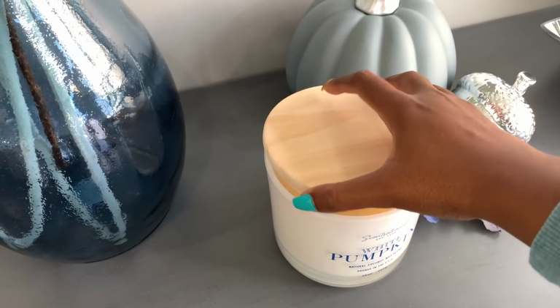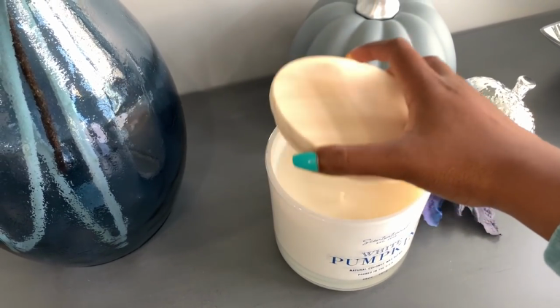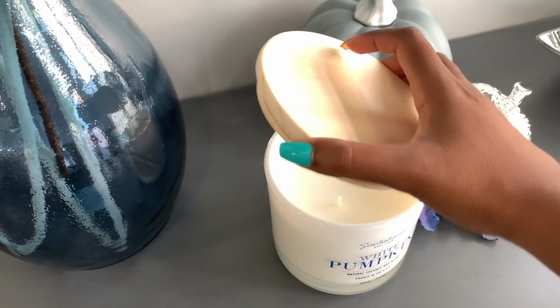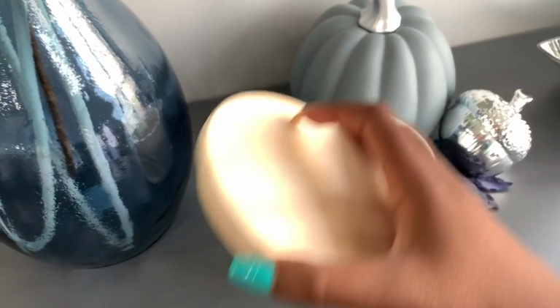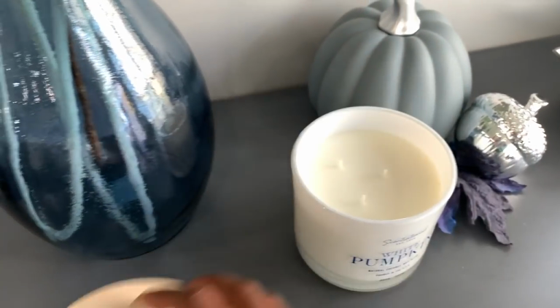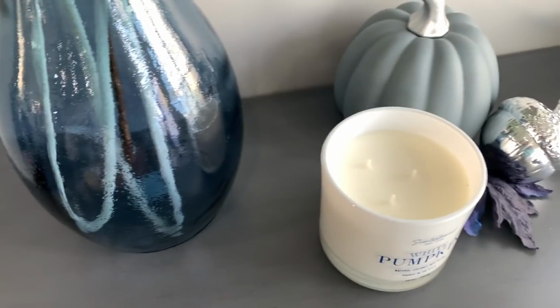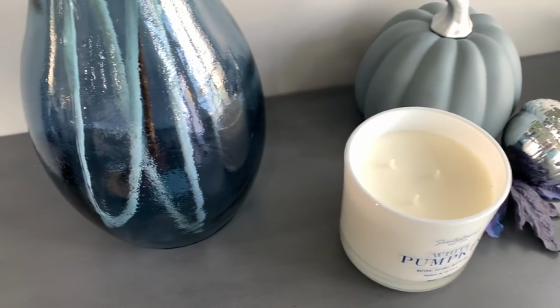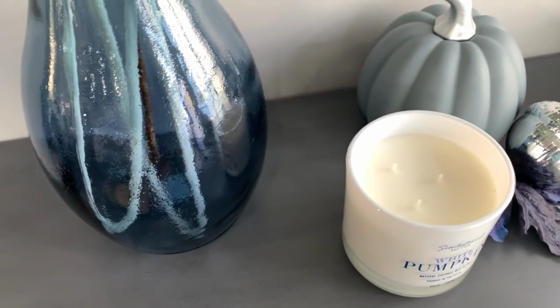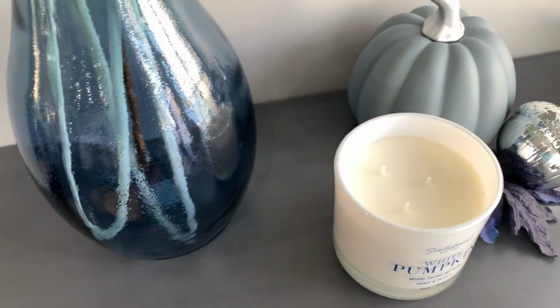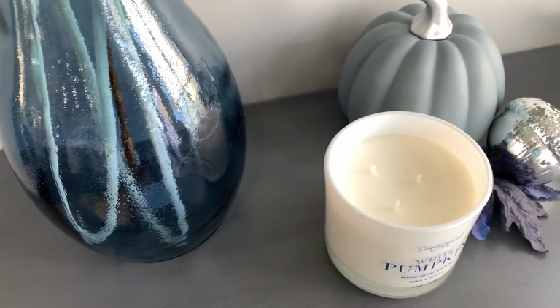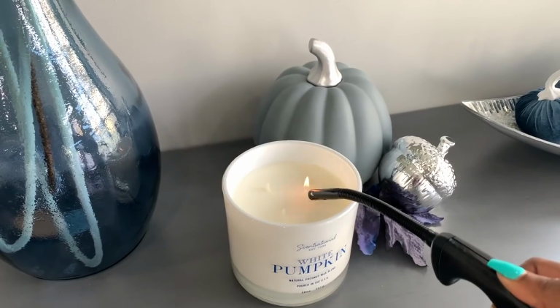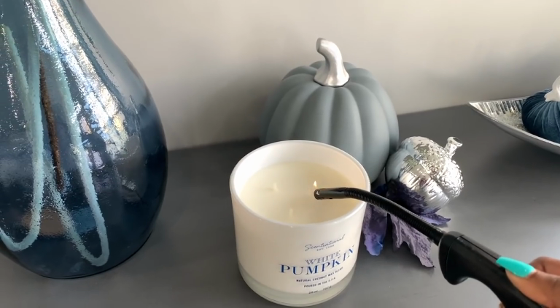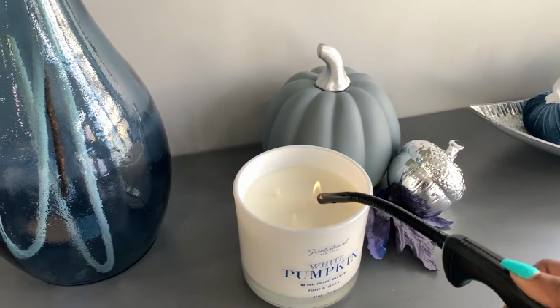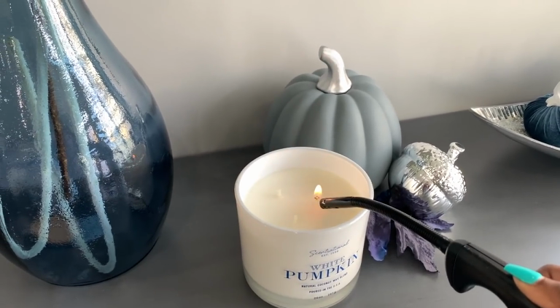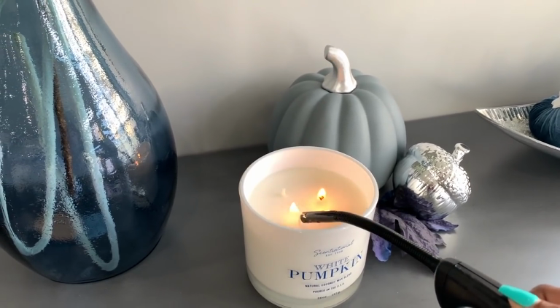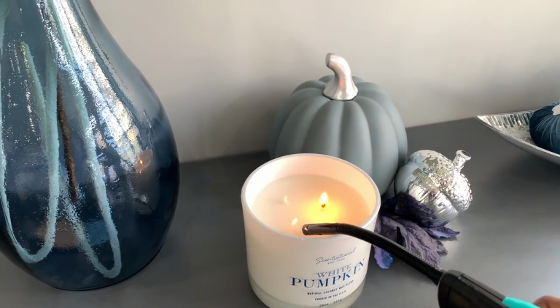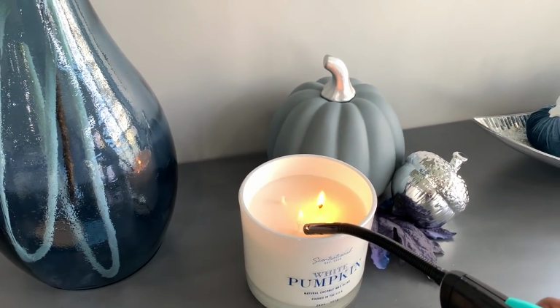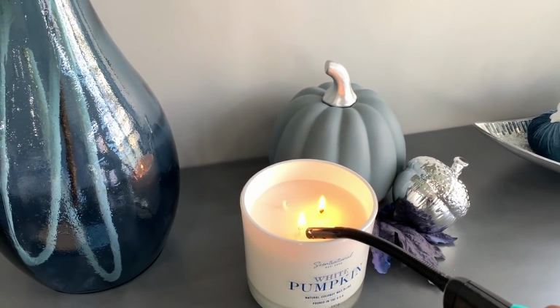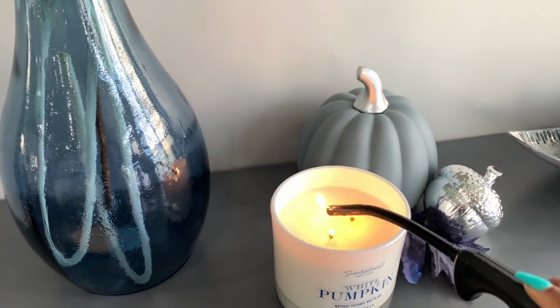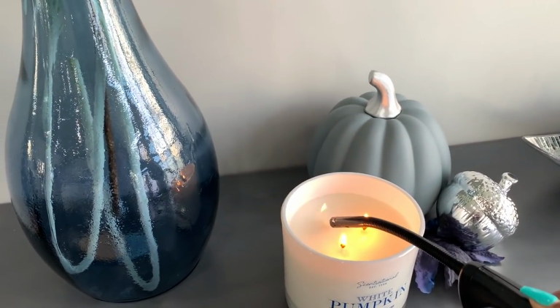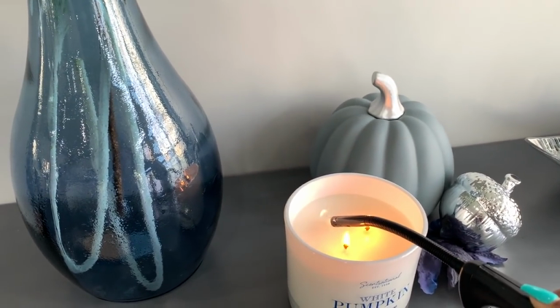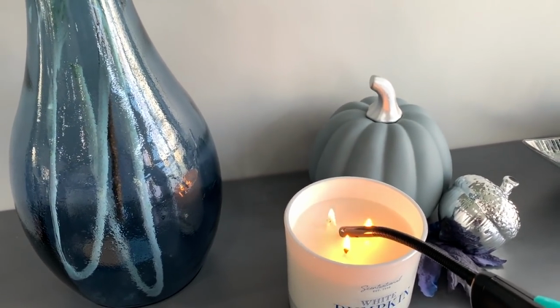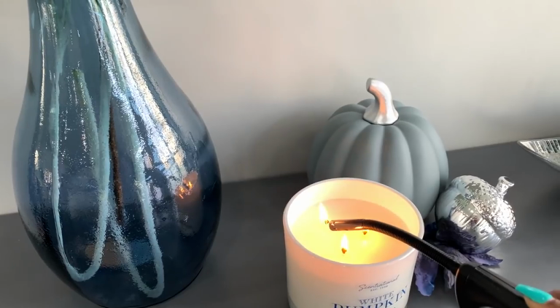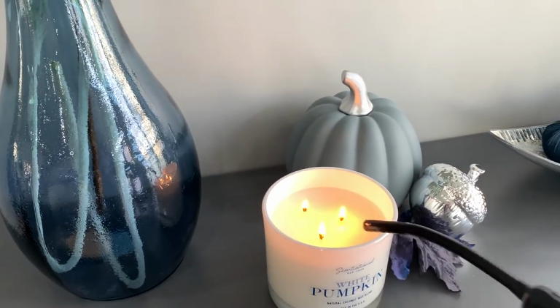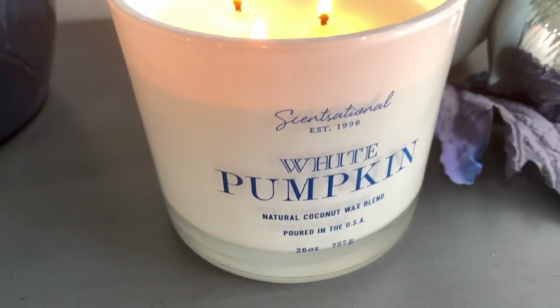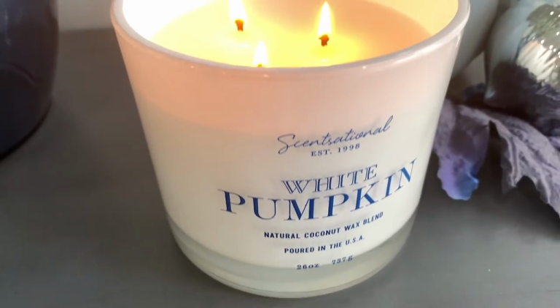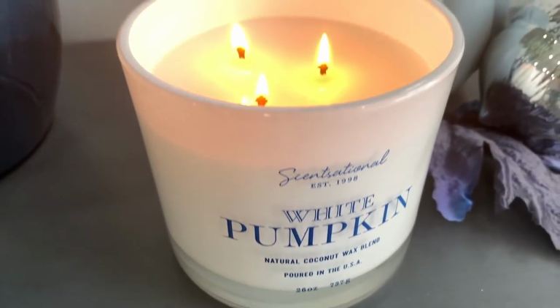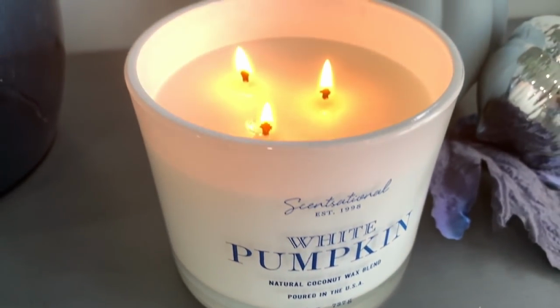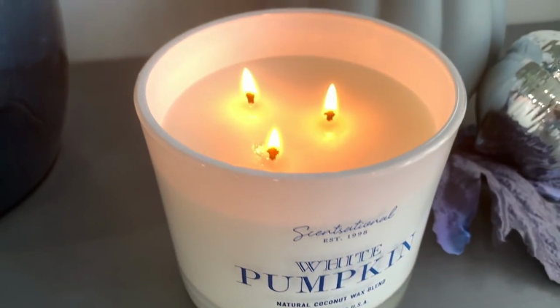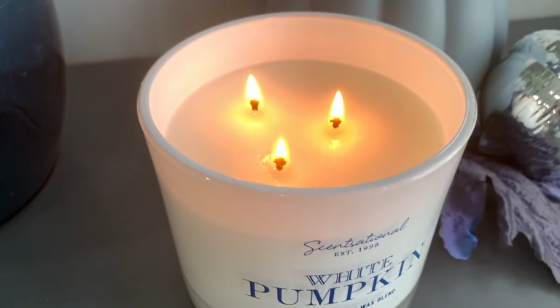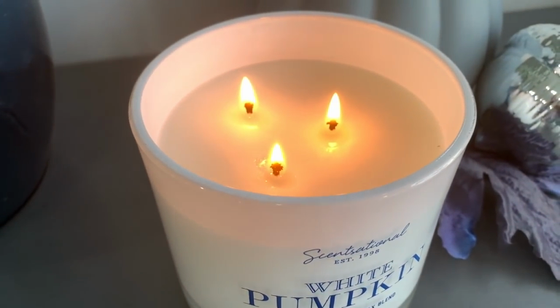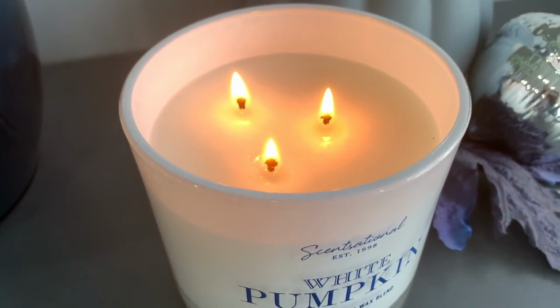And the final step in this area is to light this beautiful smelling candle and enjoy.